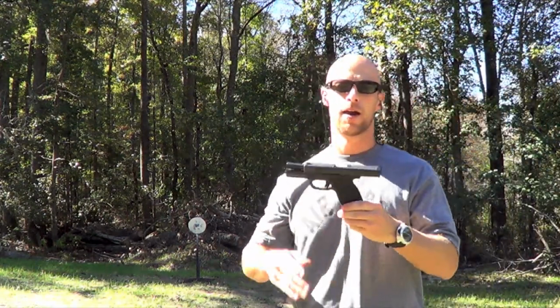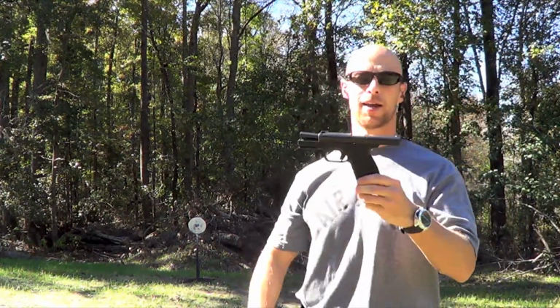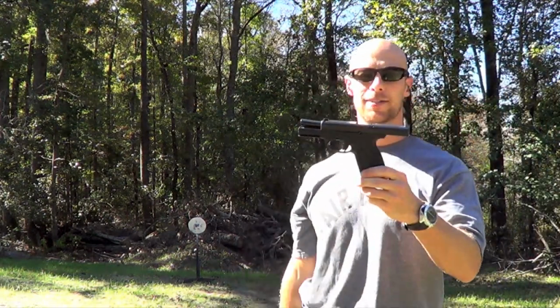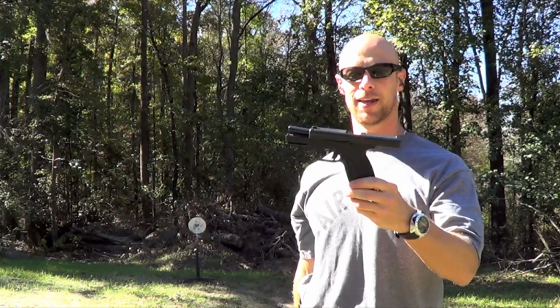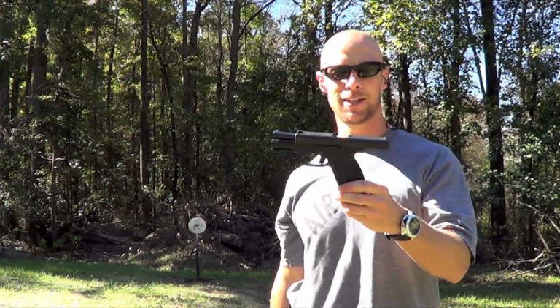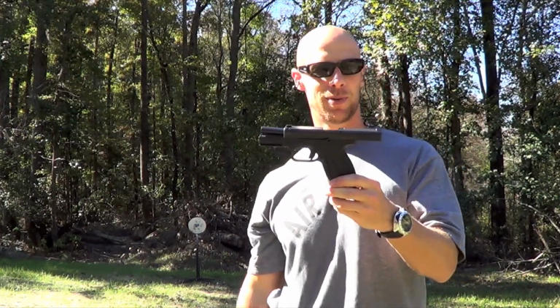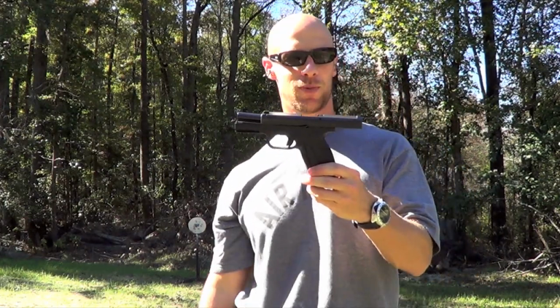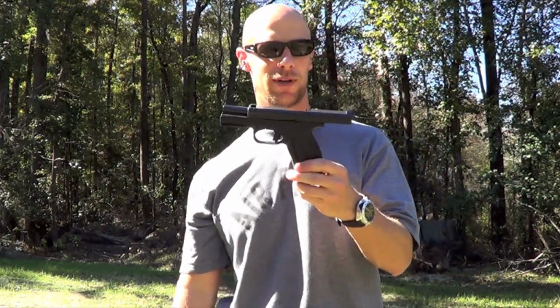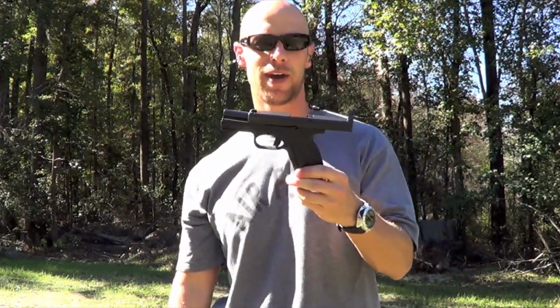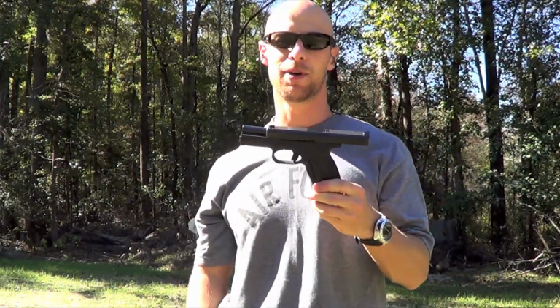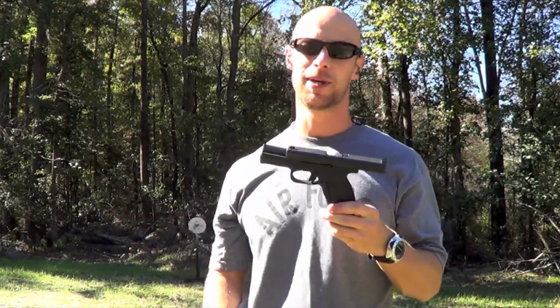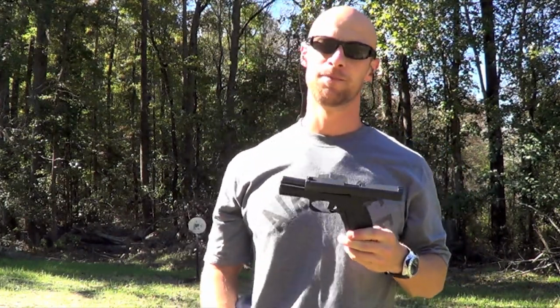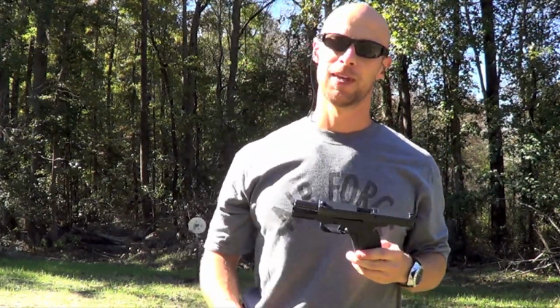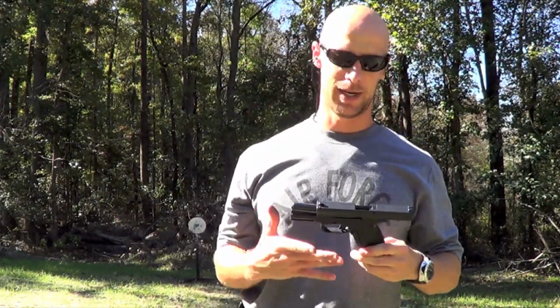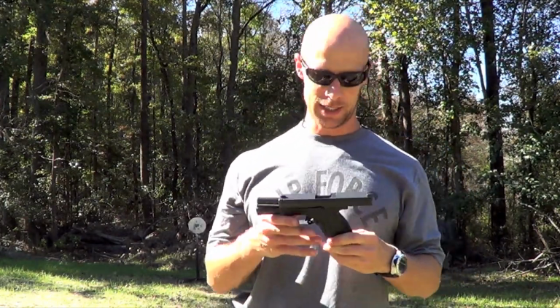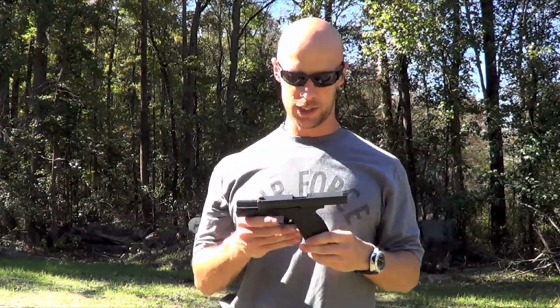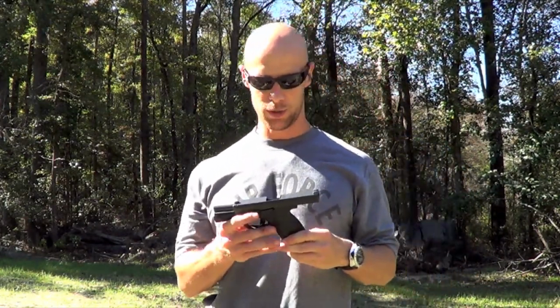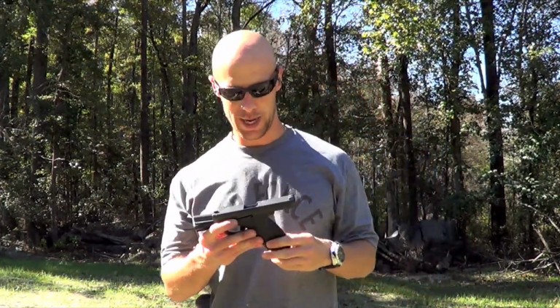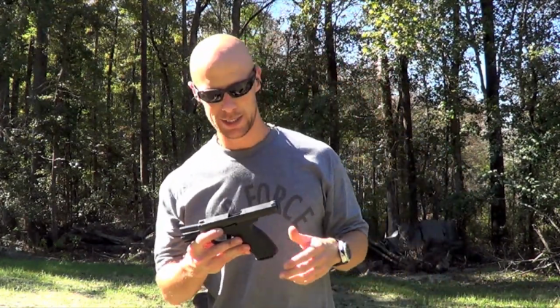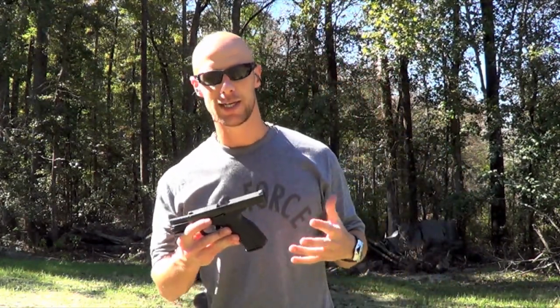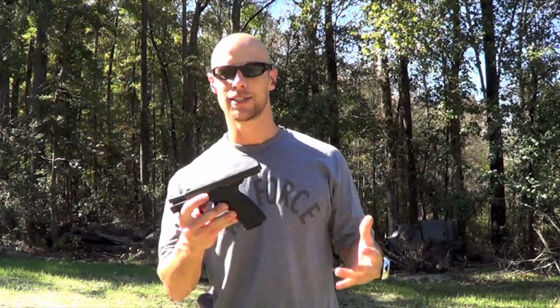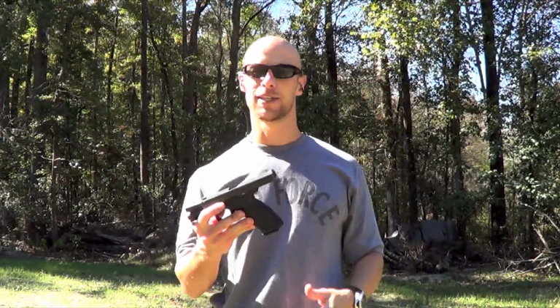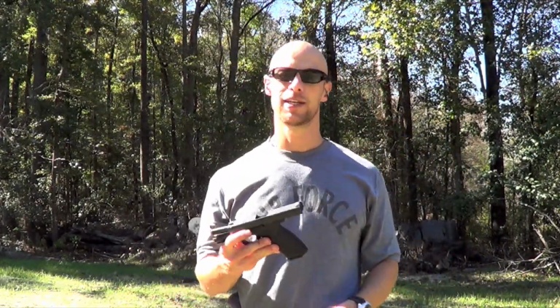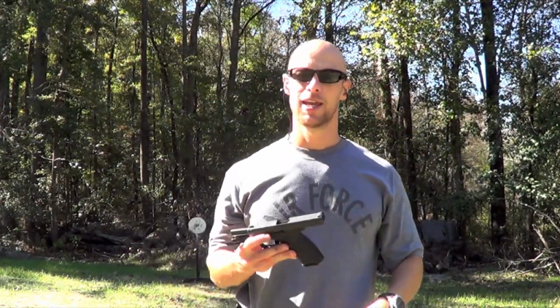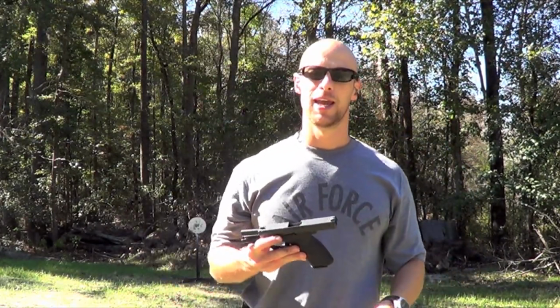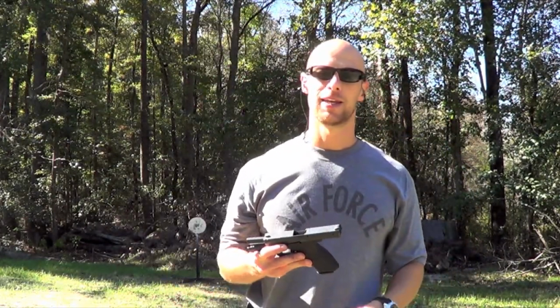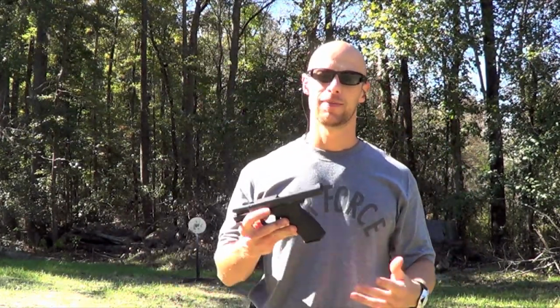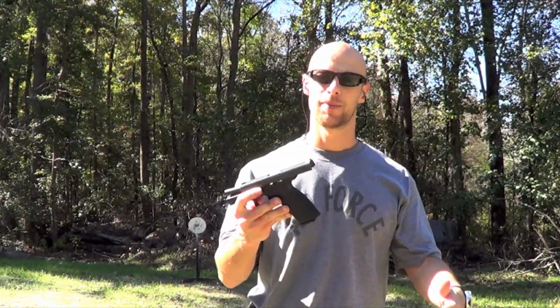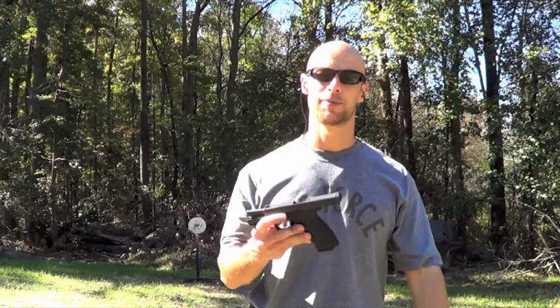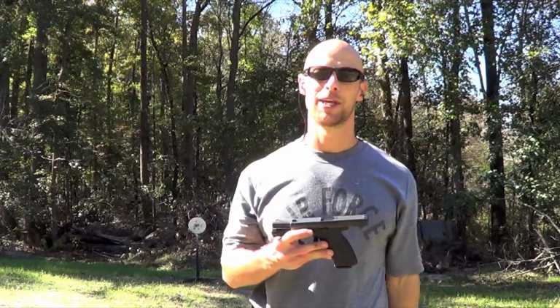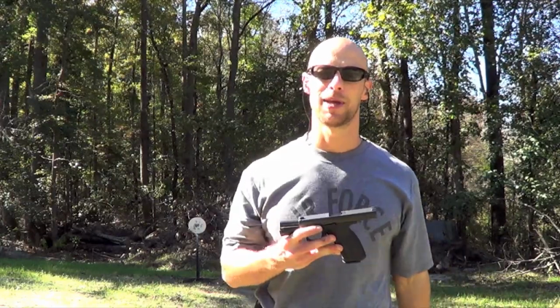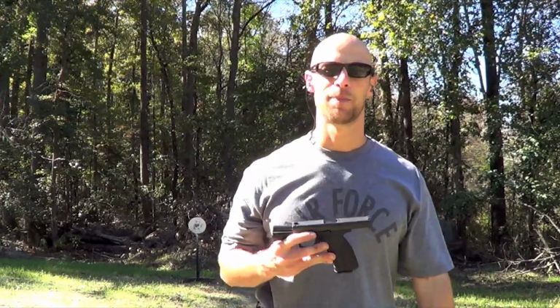The 18 plus 1 of 9mm in an easy-to-shoot package — it's a good gun. And up next will be the tabletop.